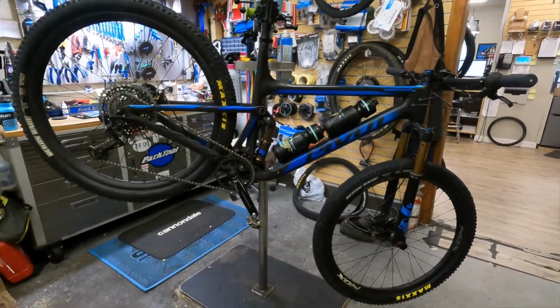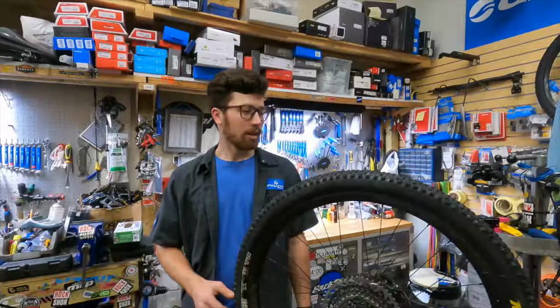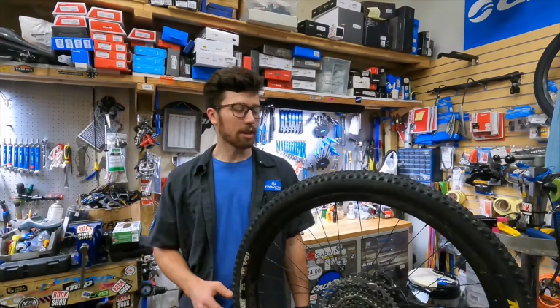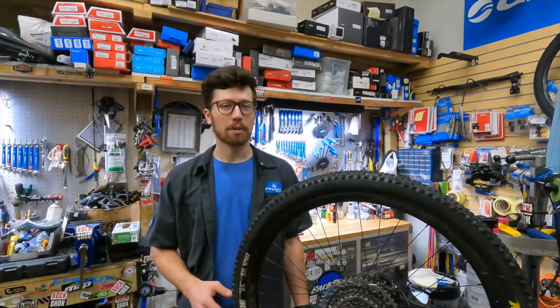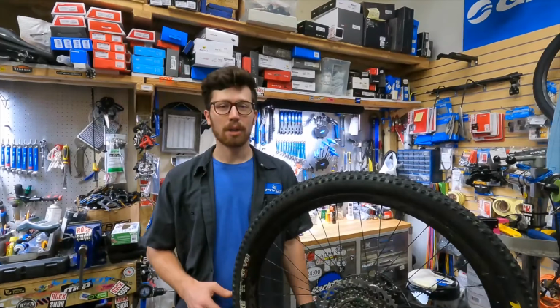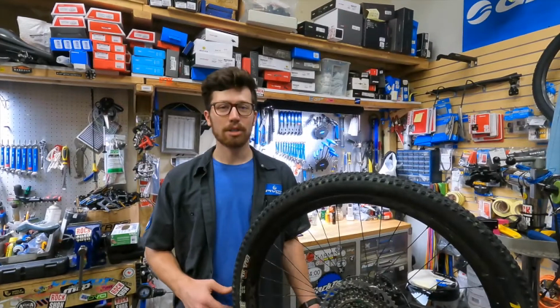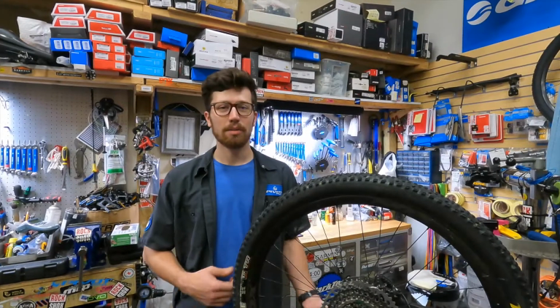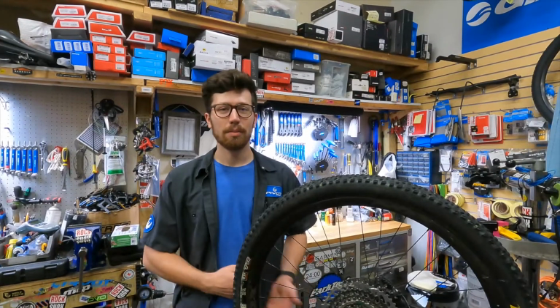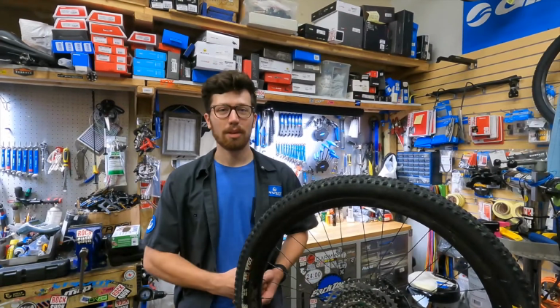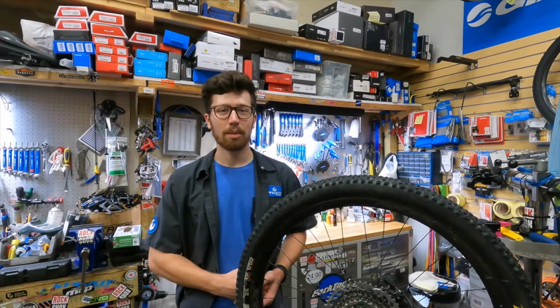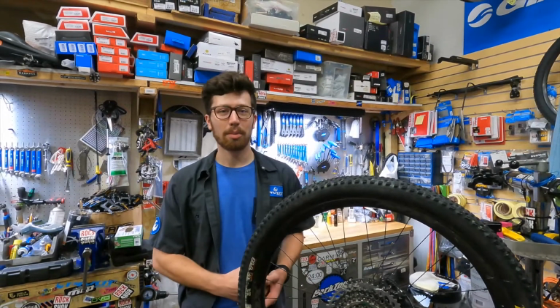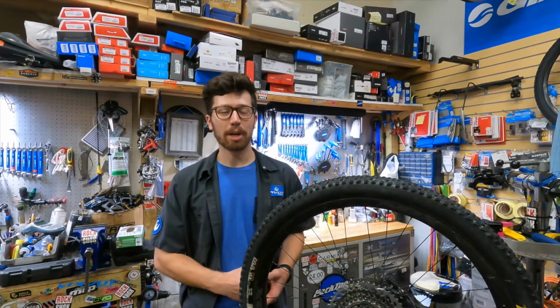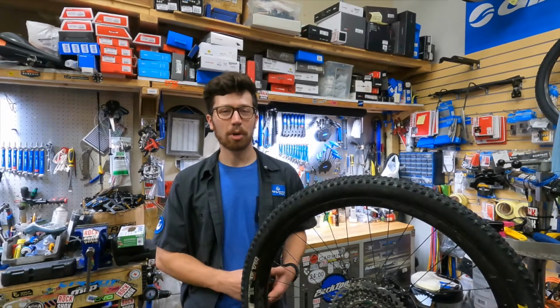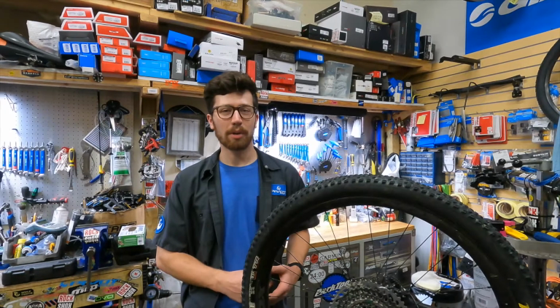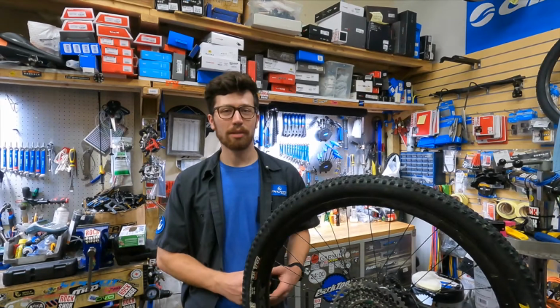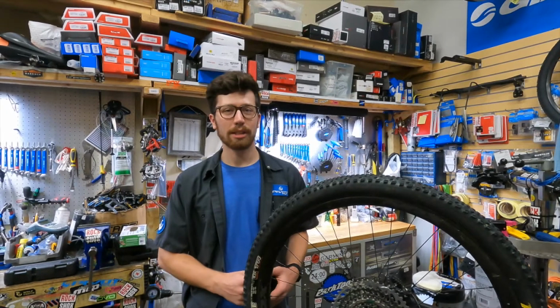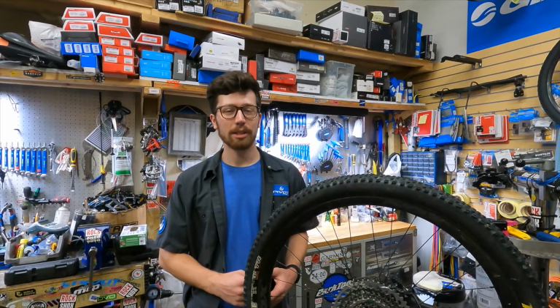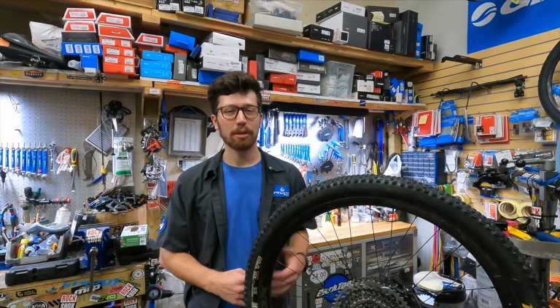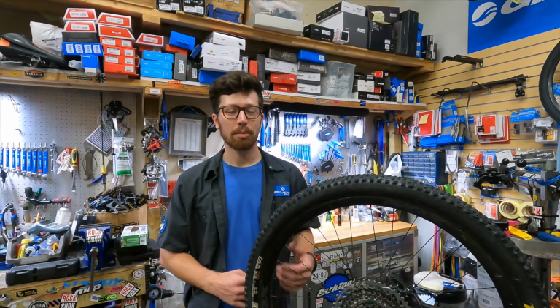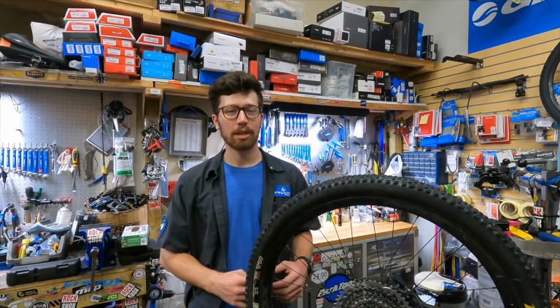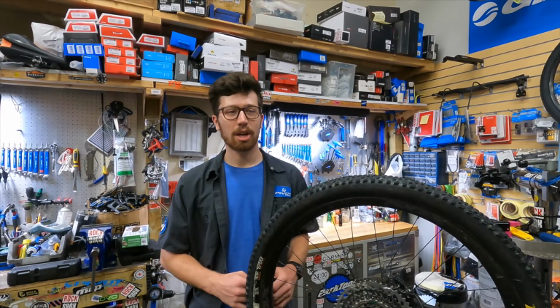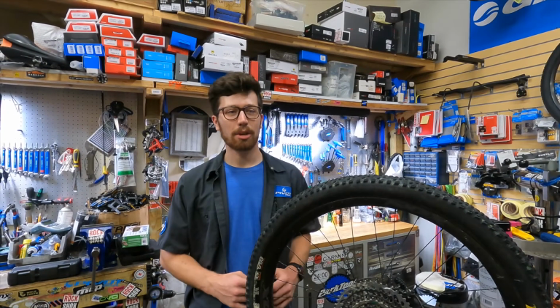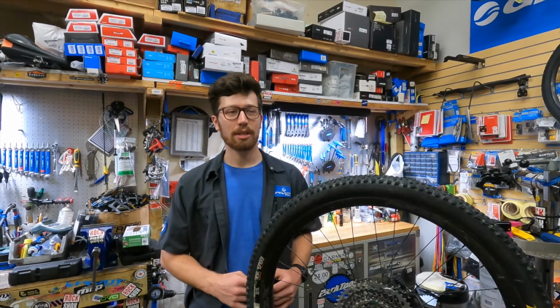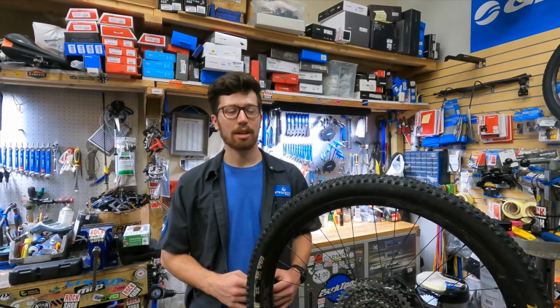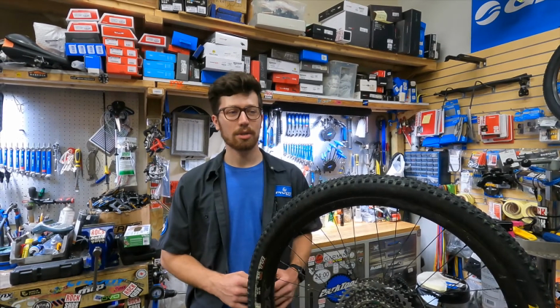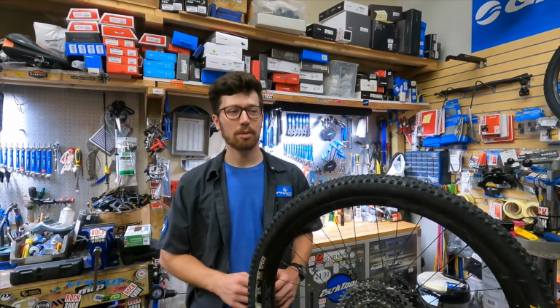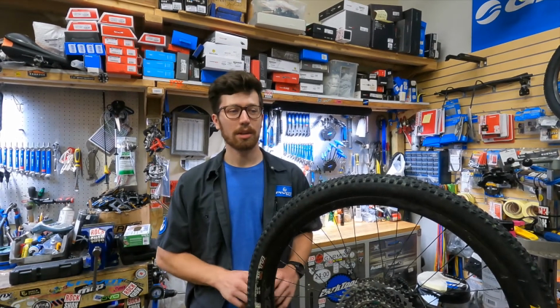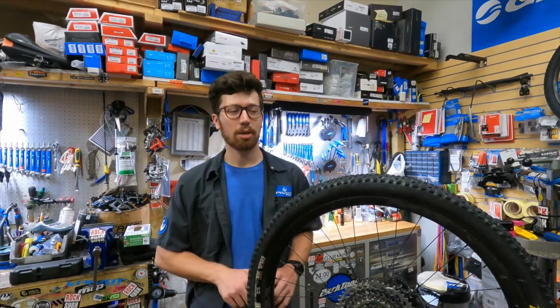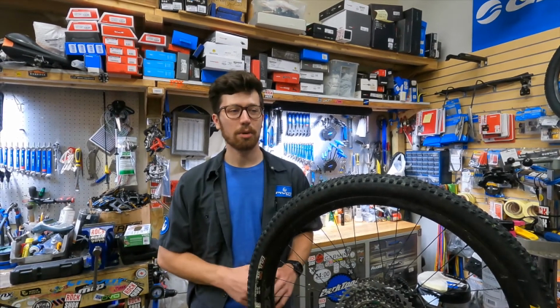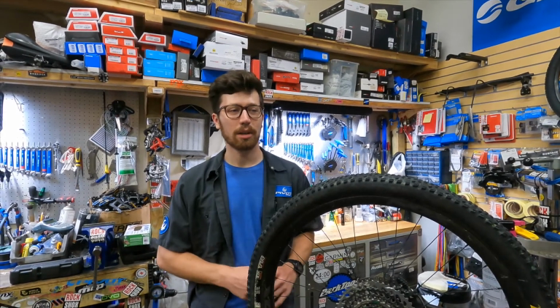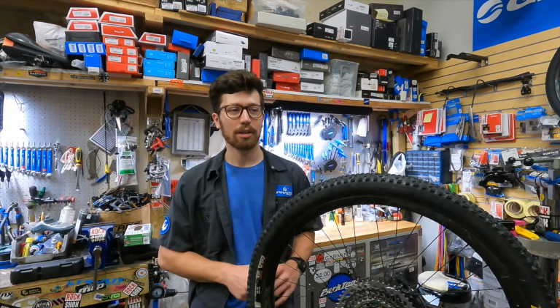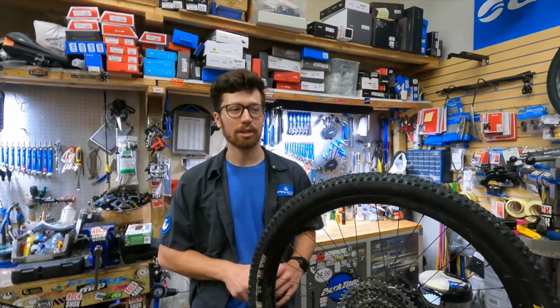Thanks for watching my bike profile video. Come by the shop anytime so we can help you get on your dream setup.